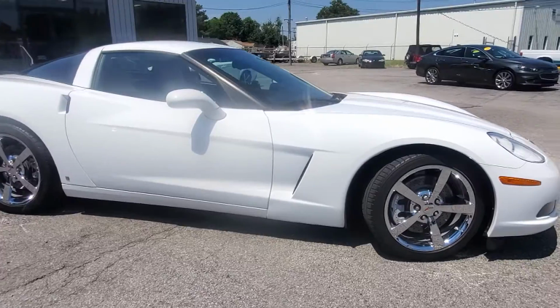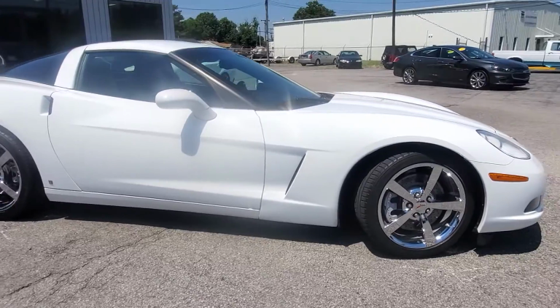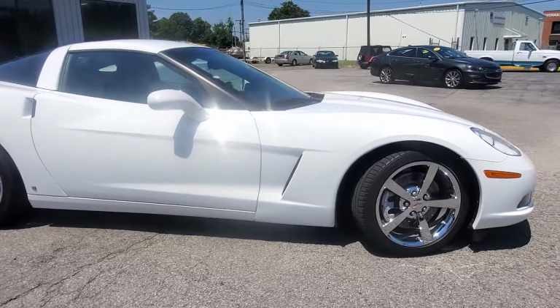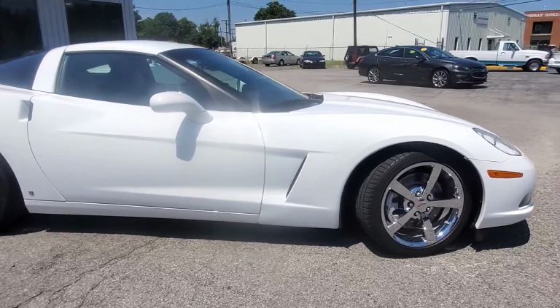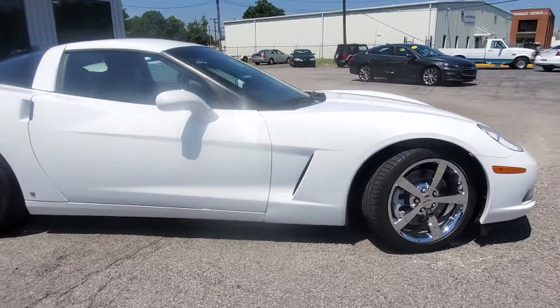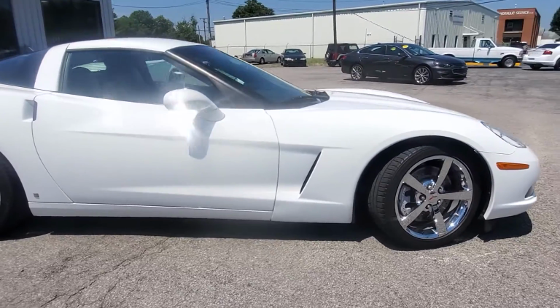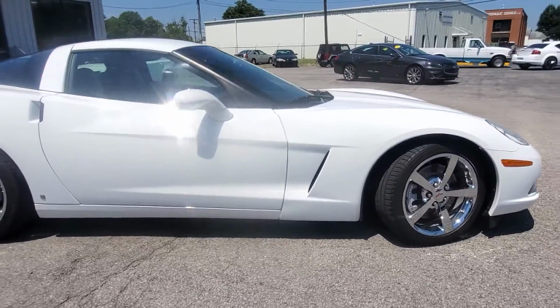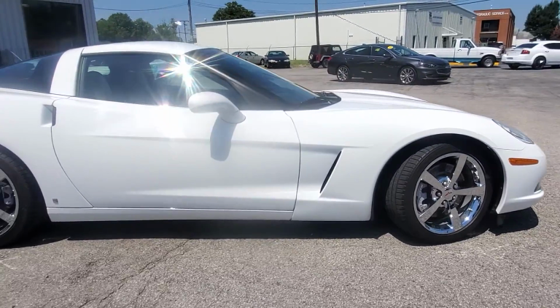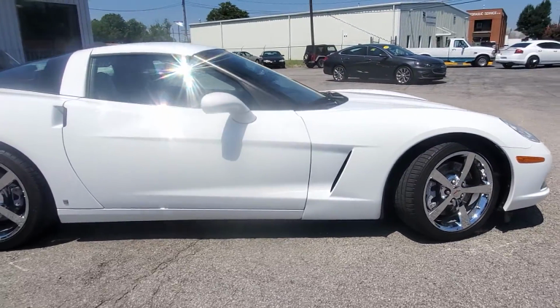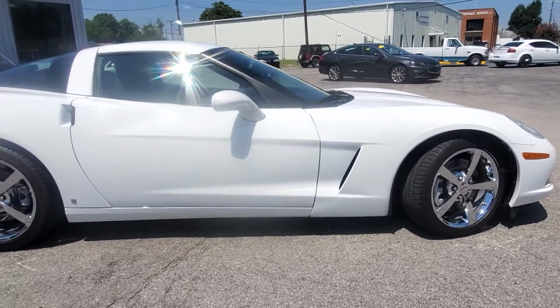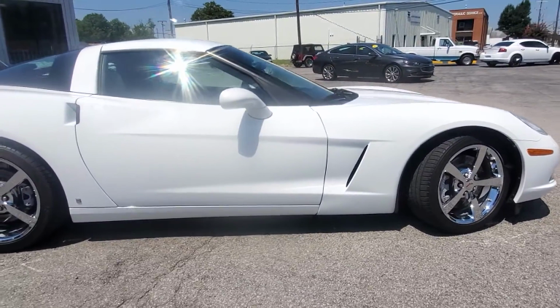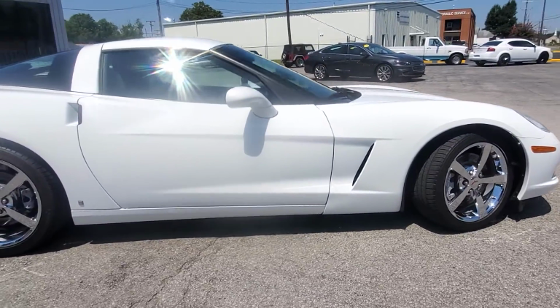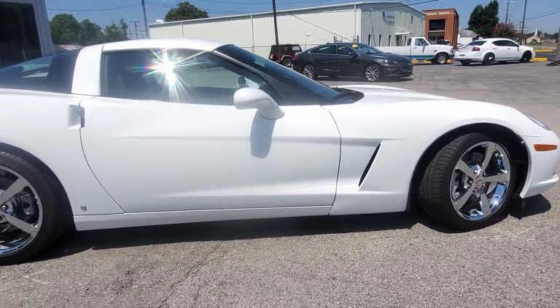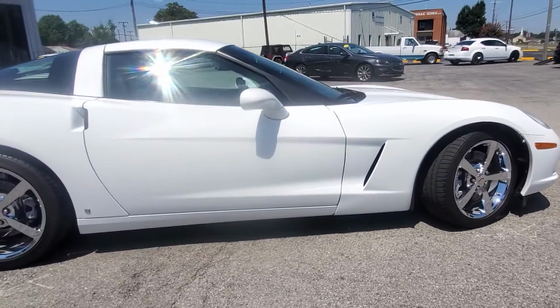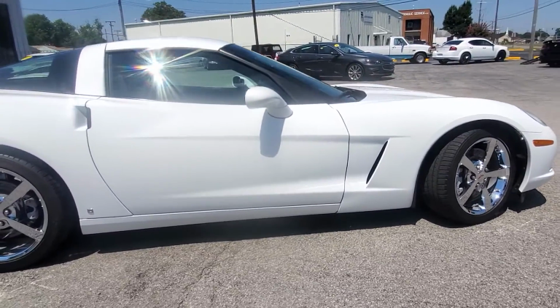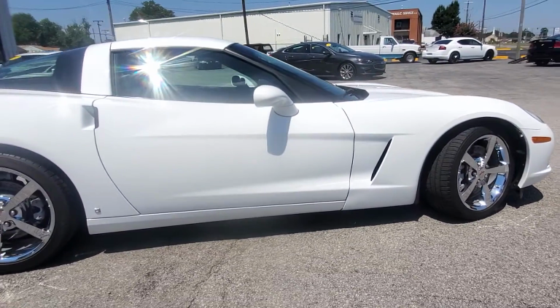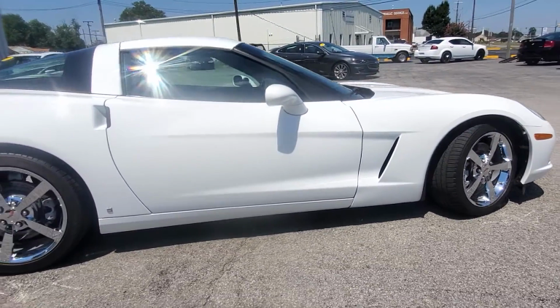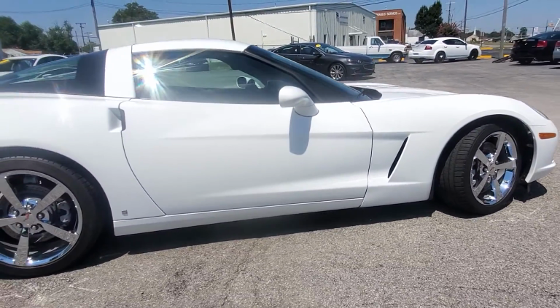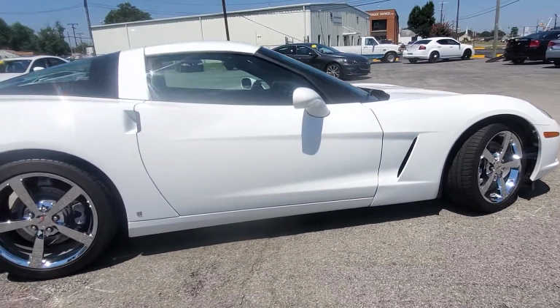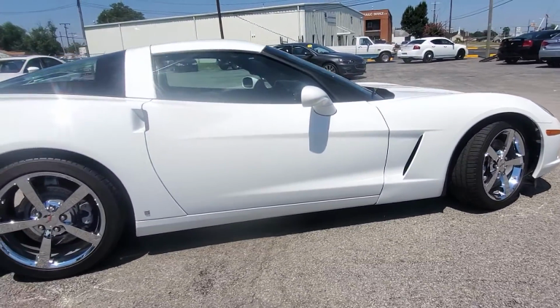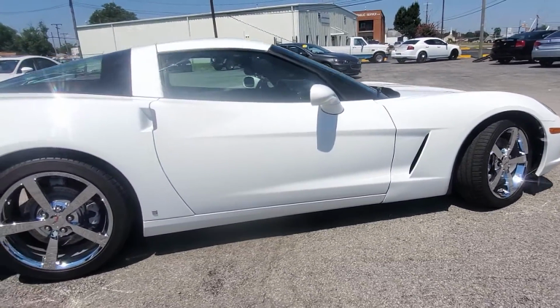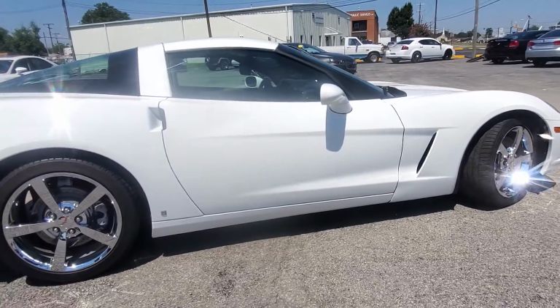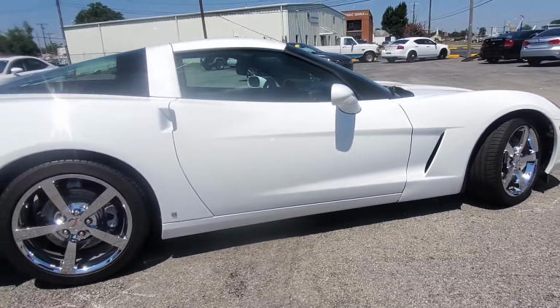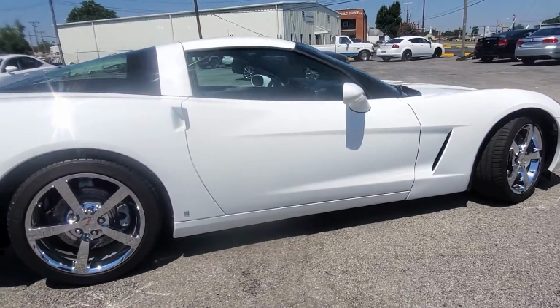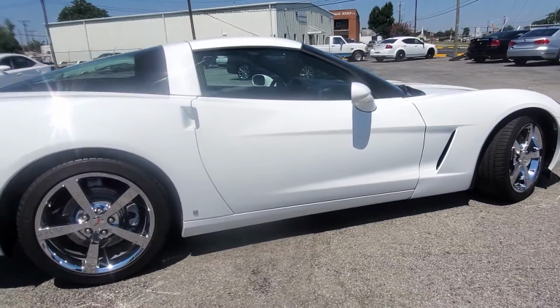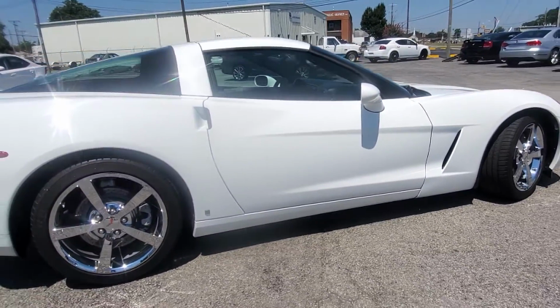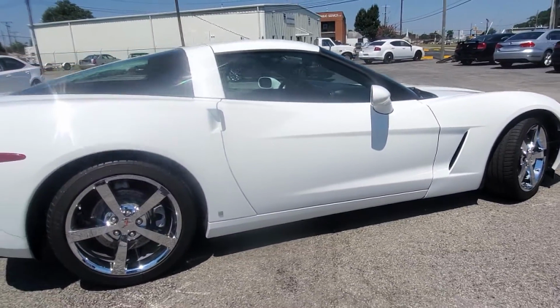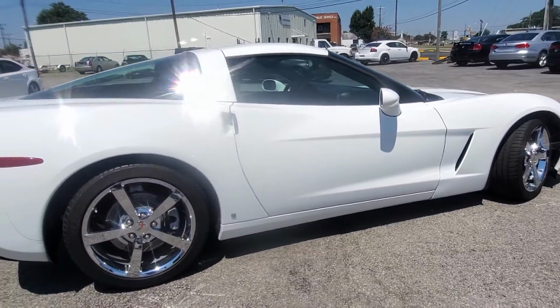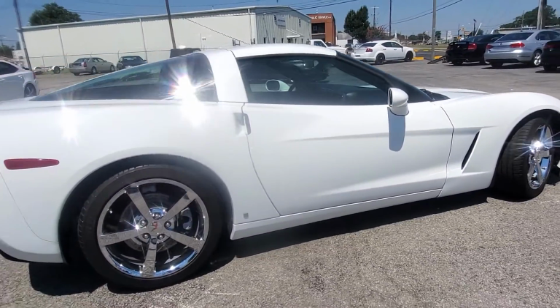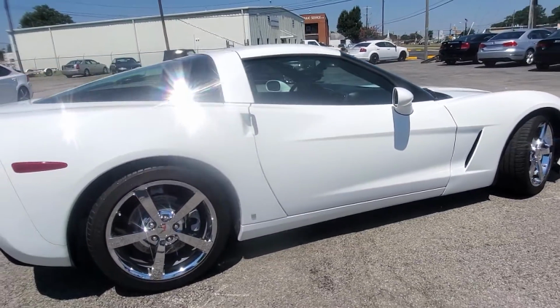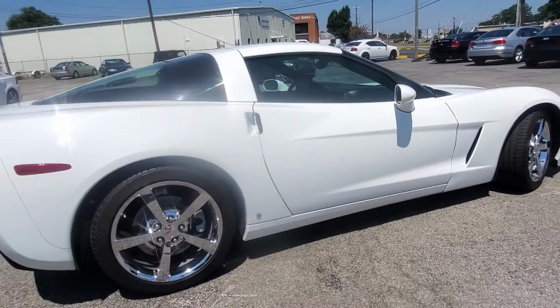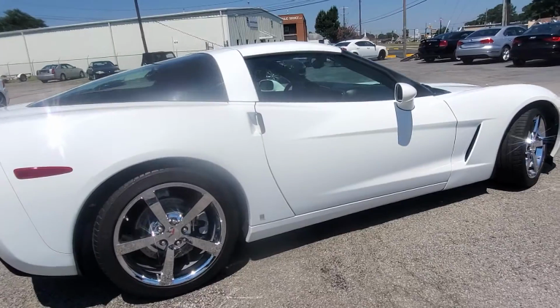This is a two-owner car. Started out in North Carolina. The second owner is out of Virginia.